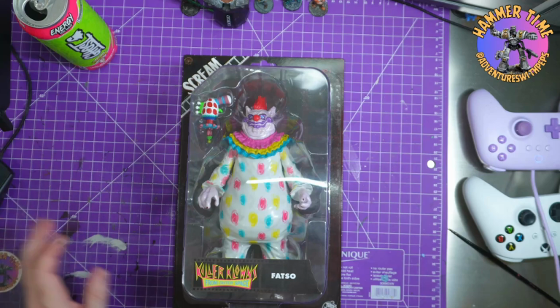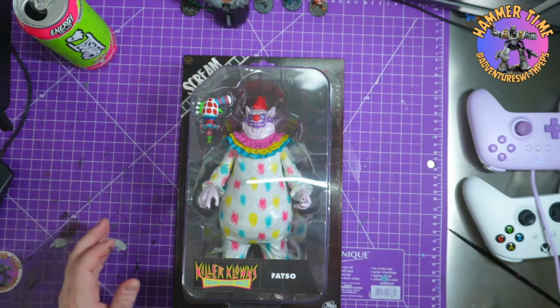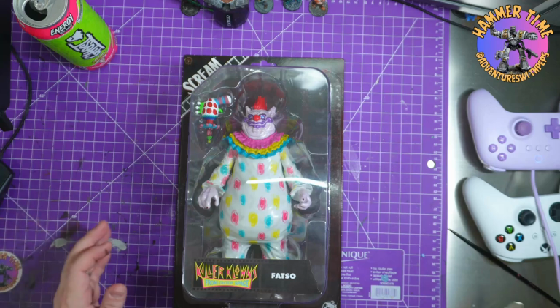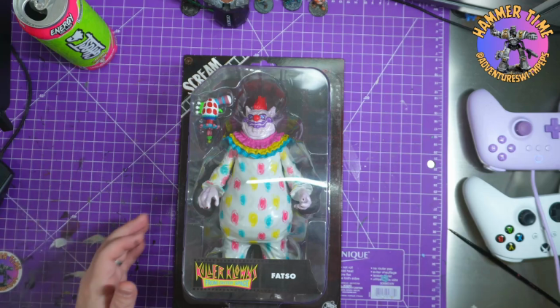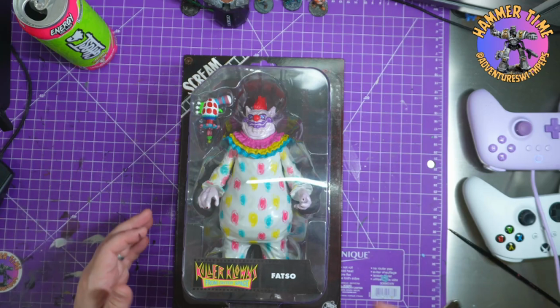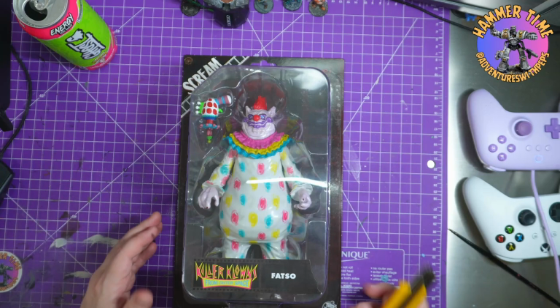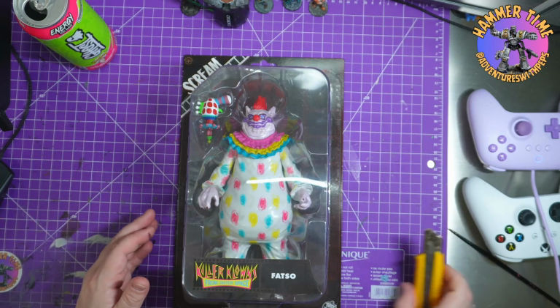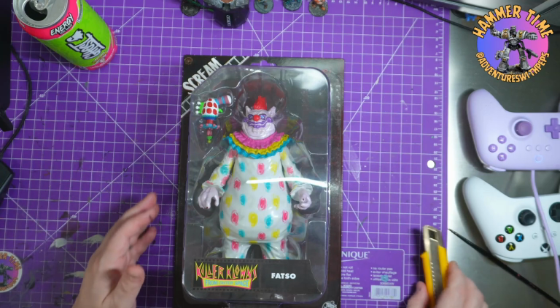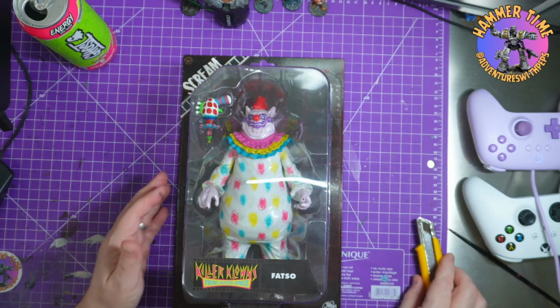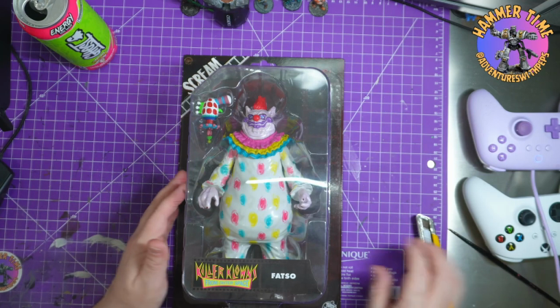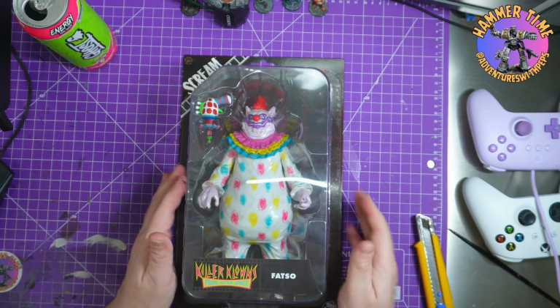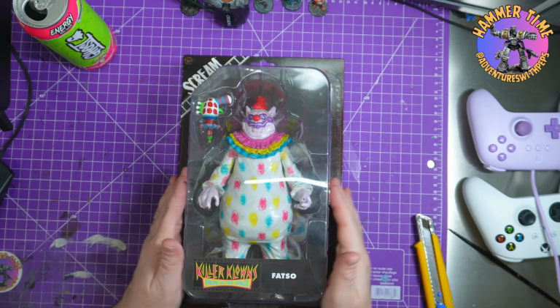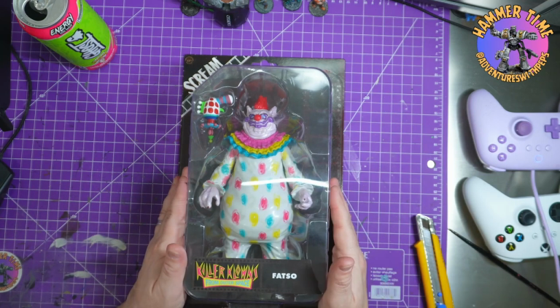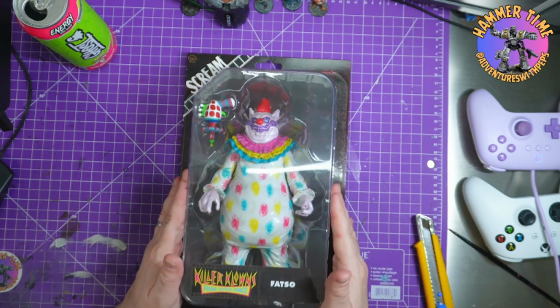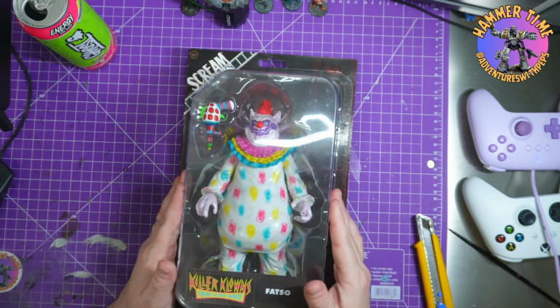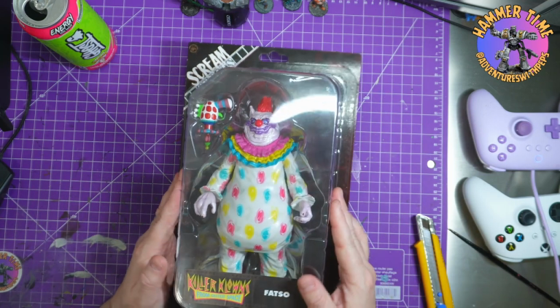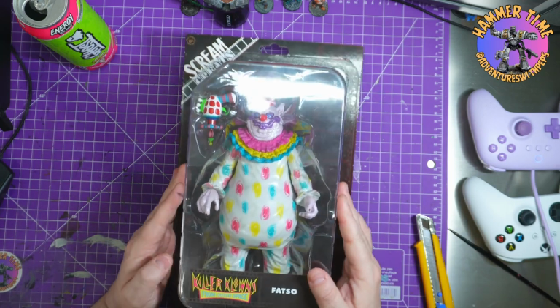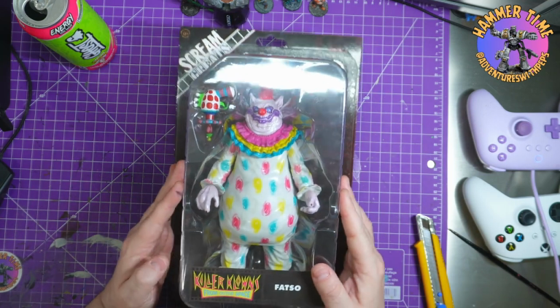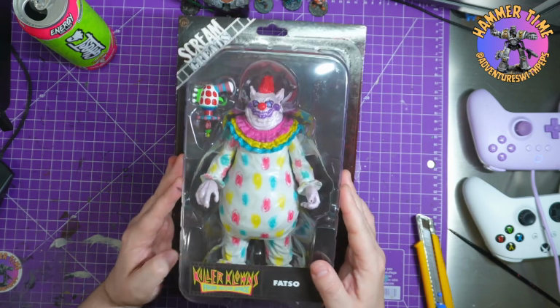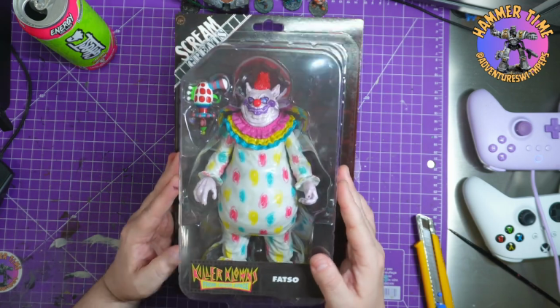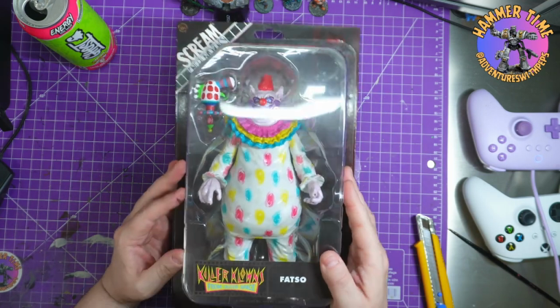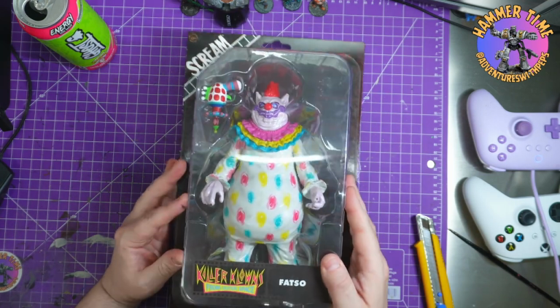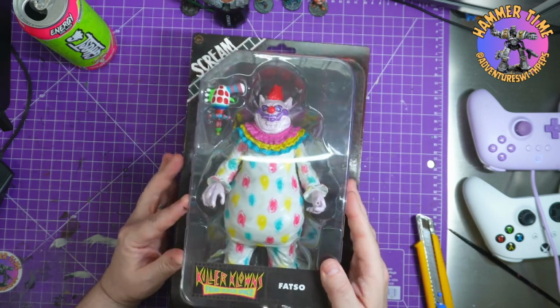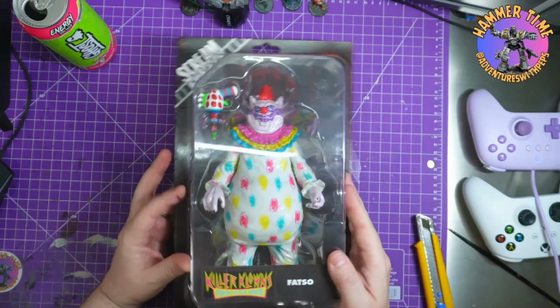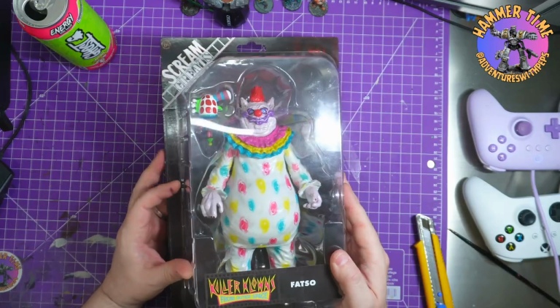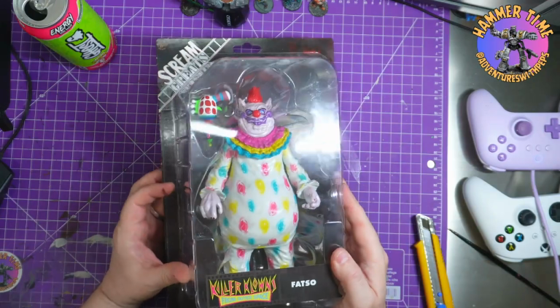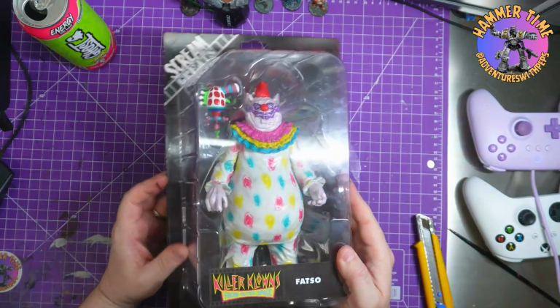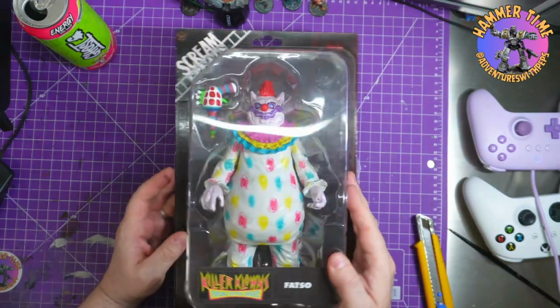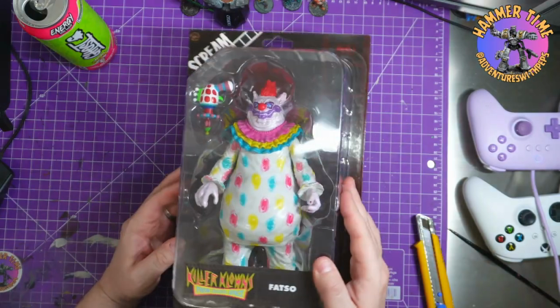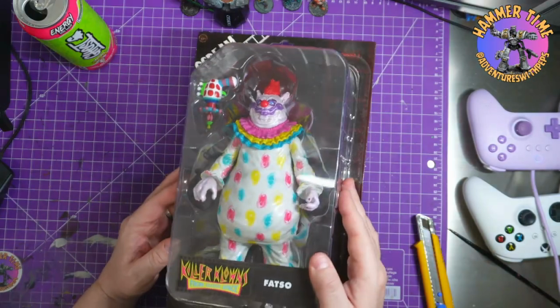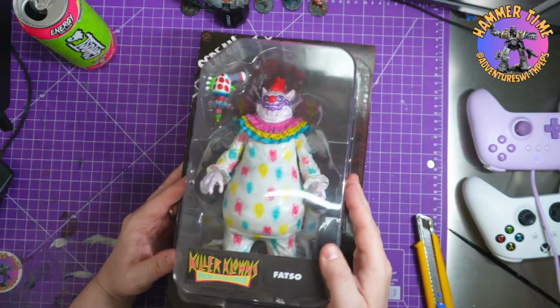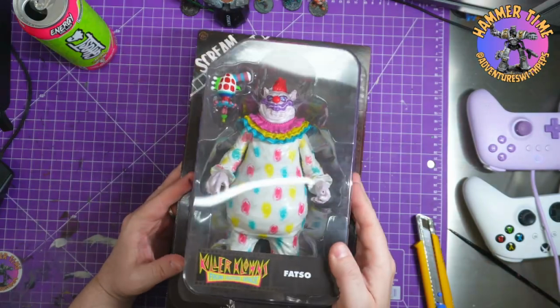Hey everybody, welcome to Adventures with Pep. Signed a little bit different — we're delving back into my horror fixation.